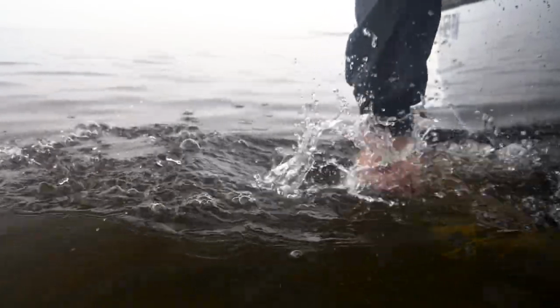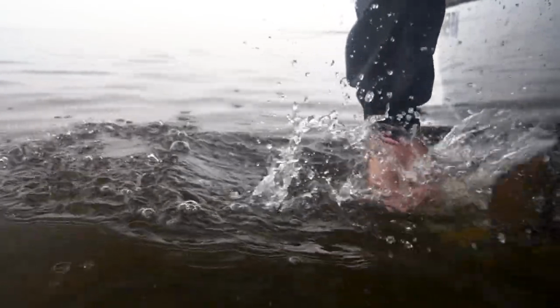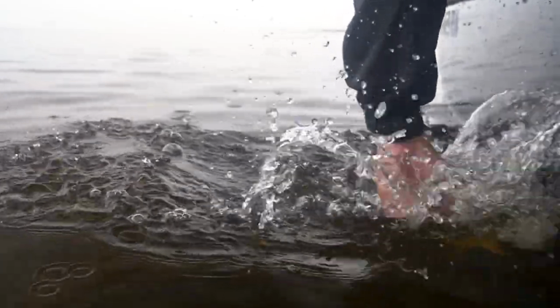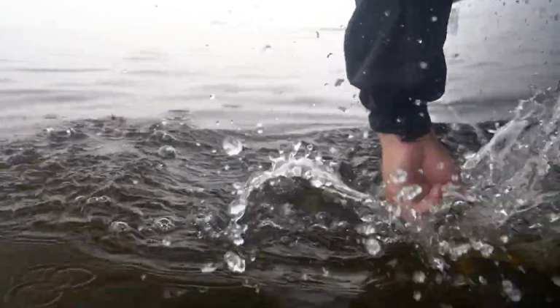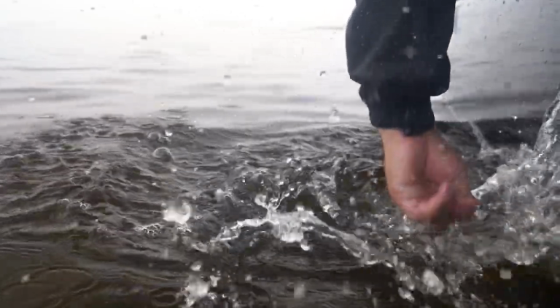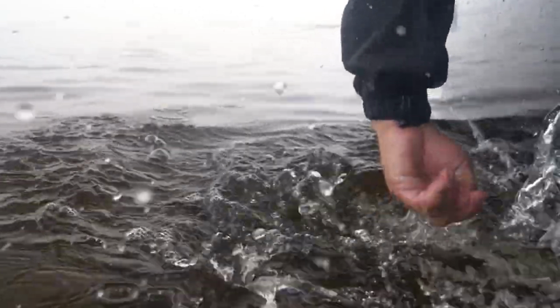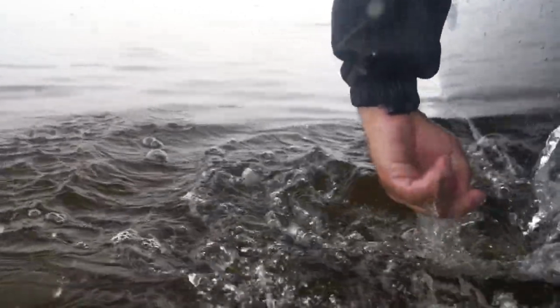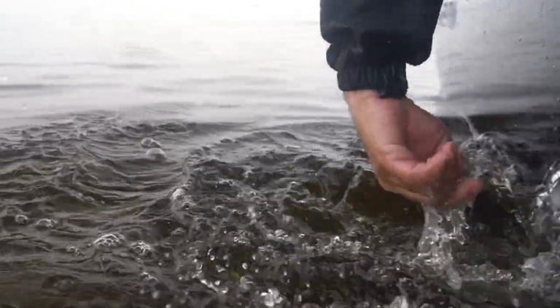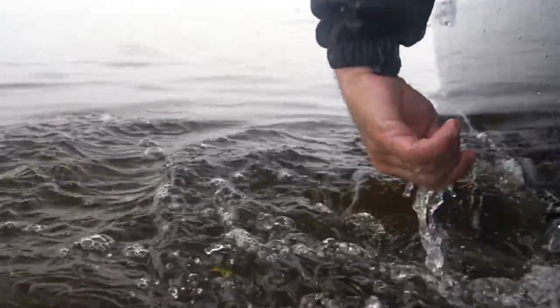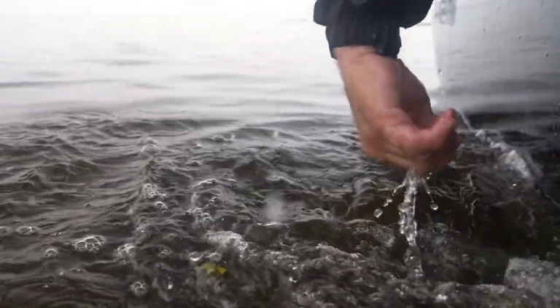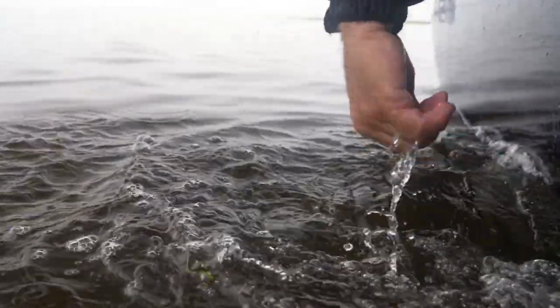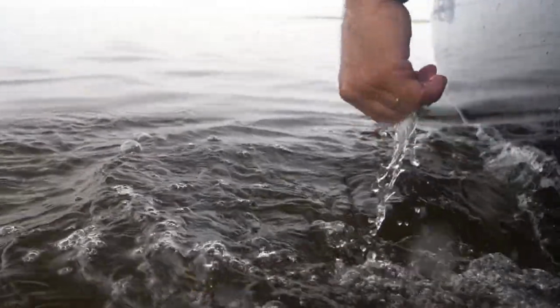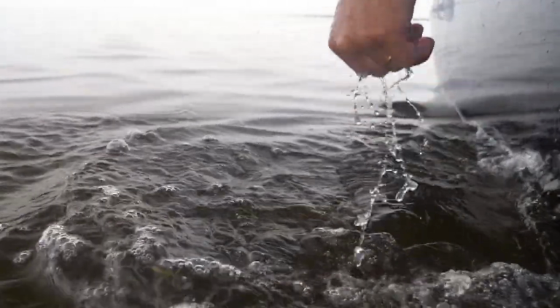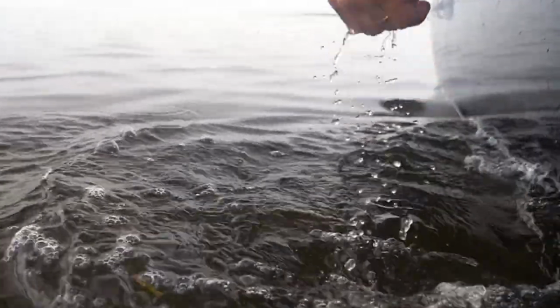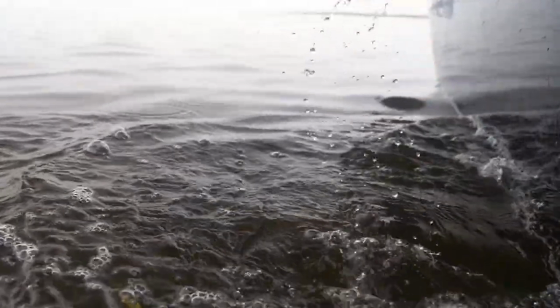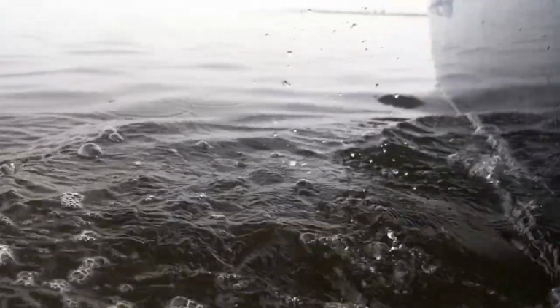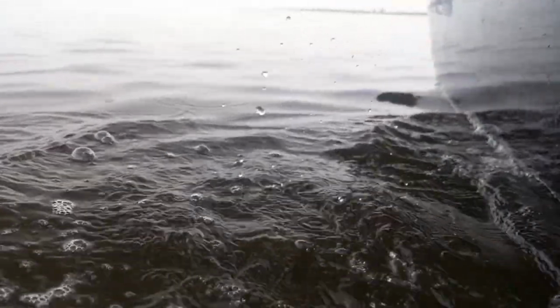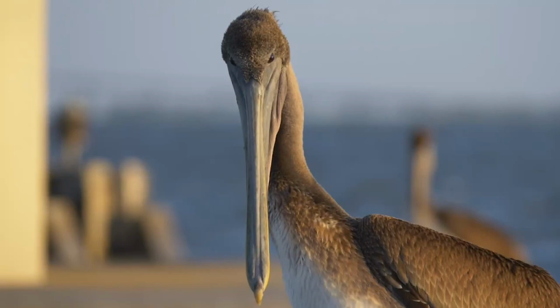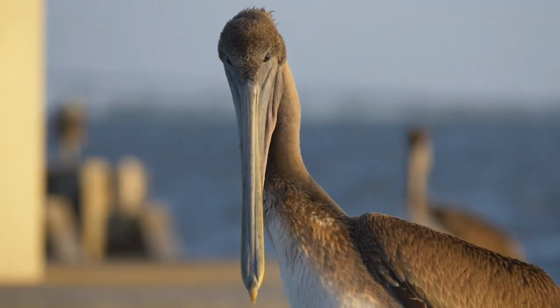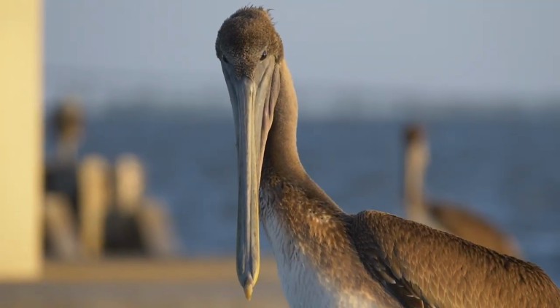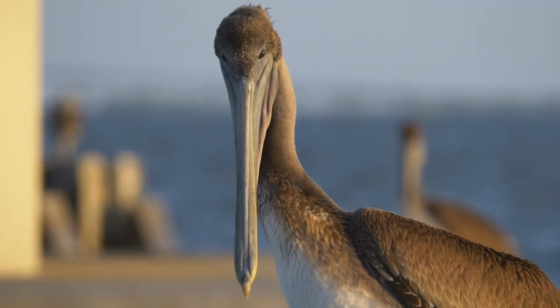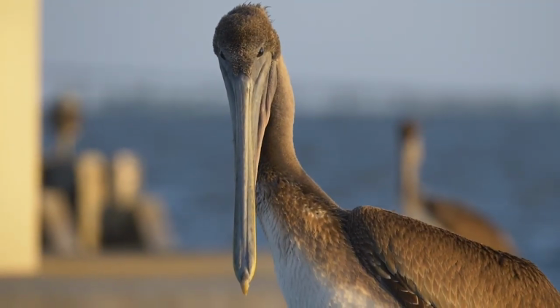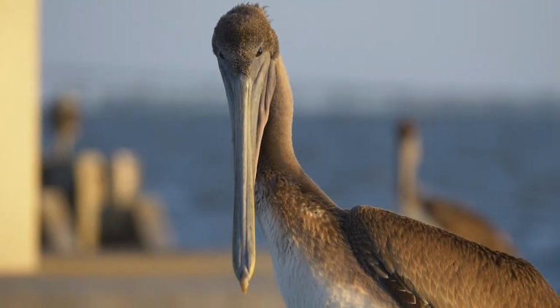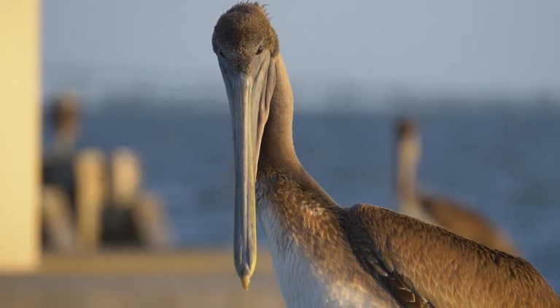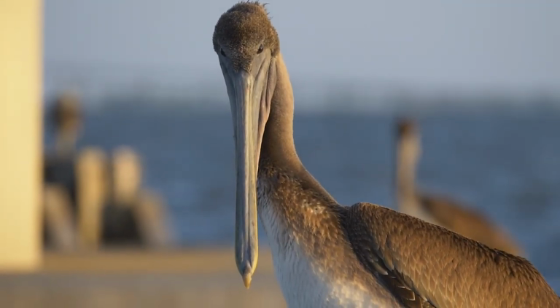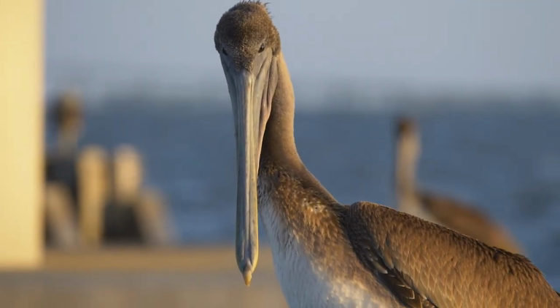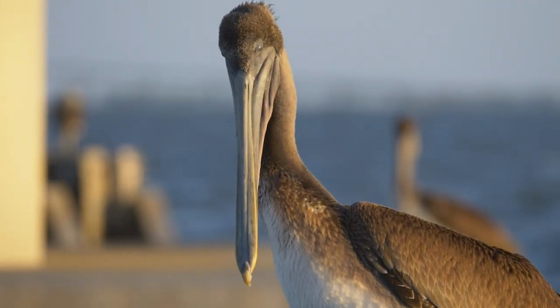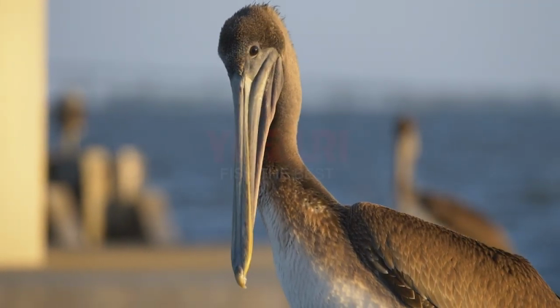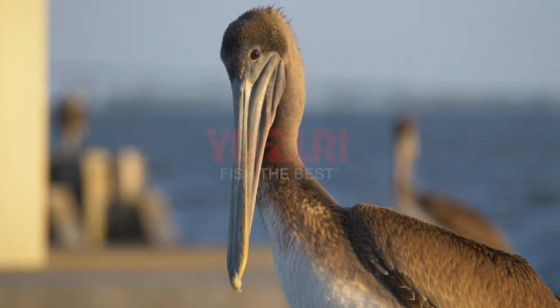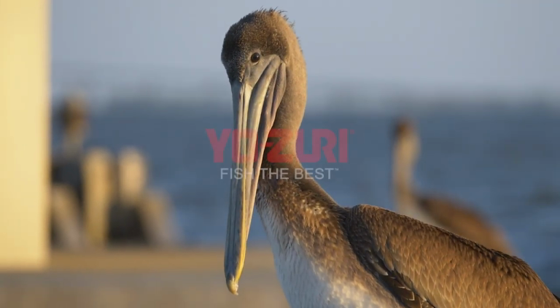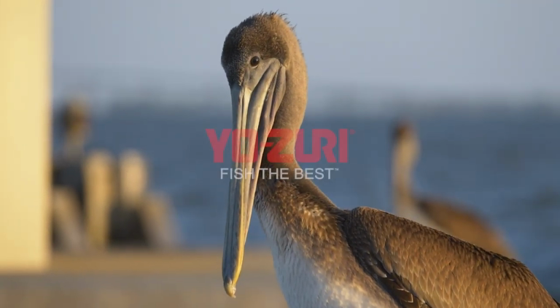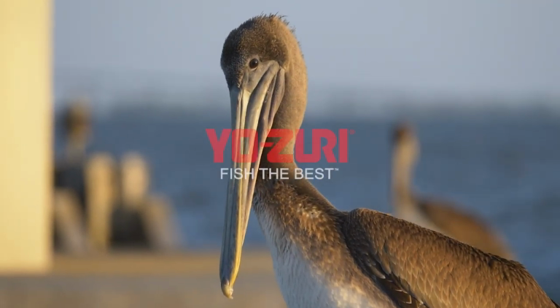Four new colors available later this summer in the 3D Inshore Fingerling, 70 millimeter and 100 millimeter — check them out.